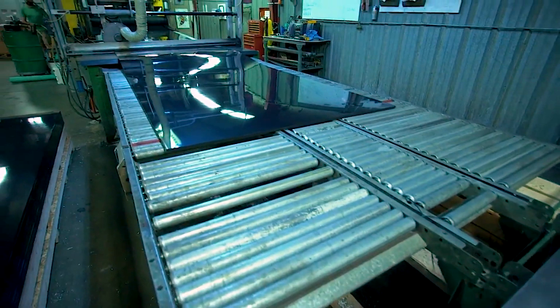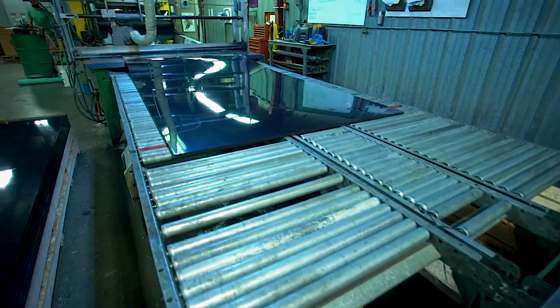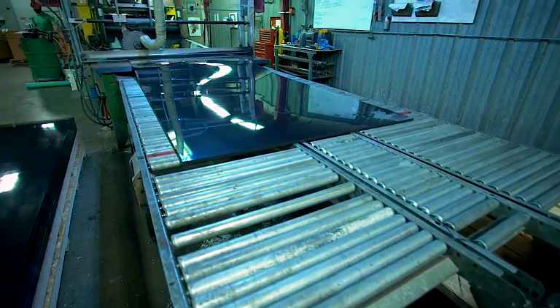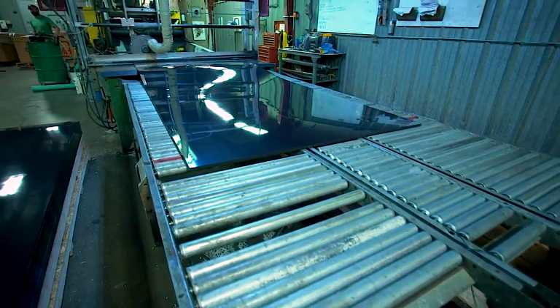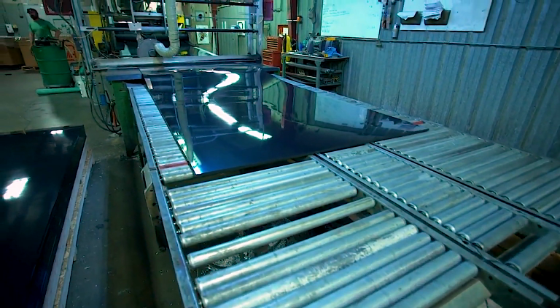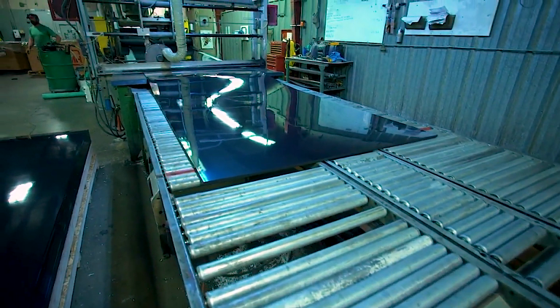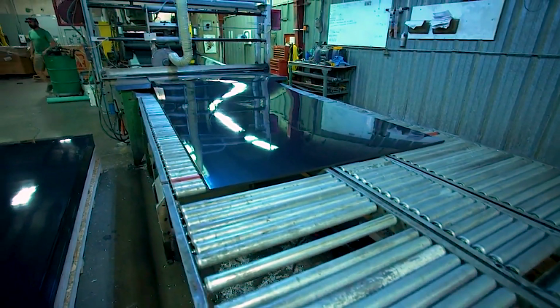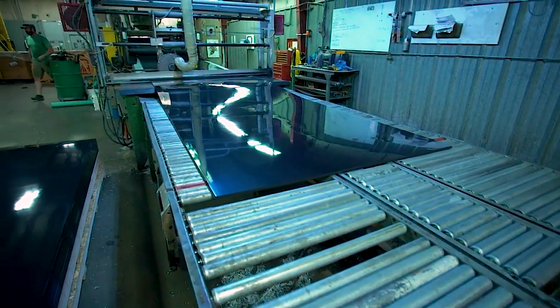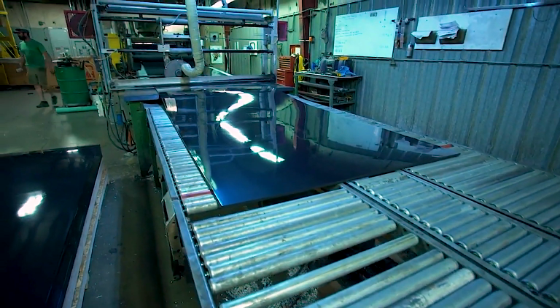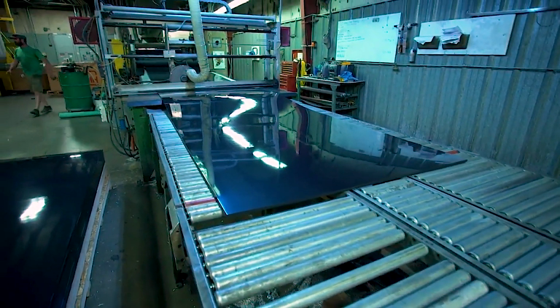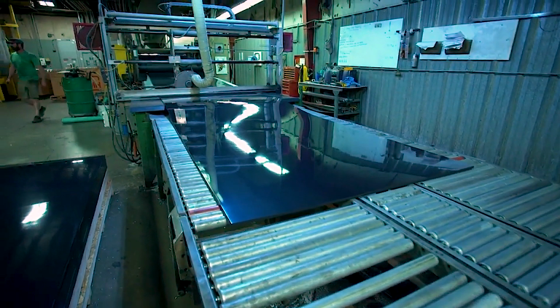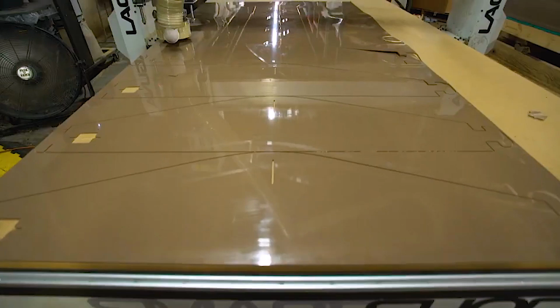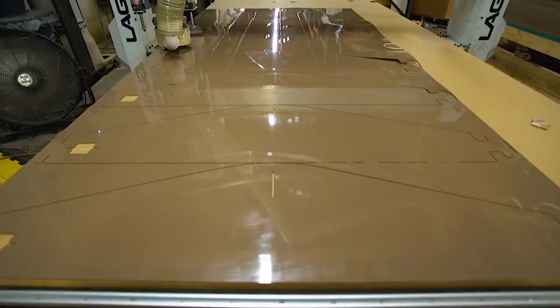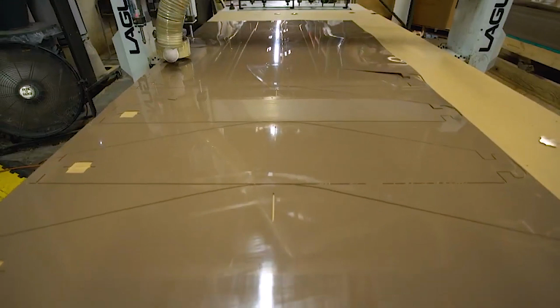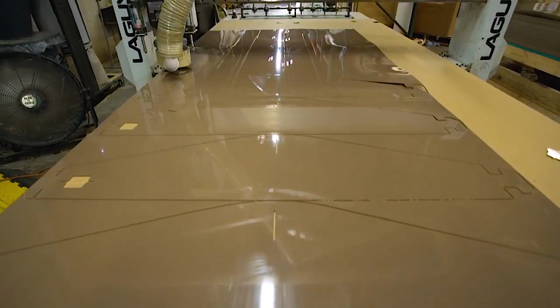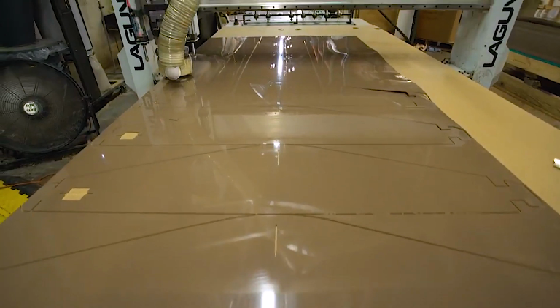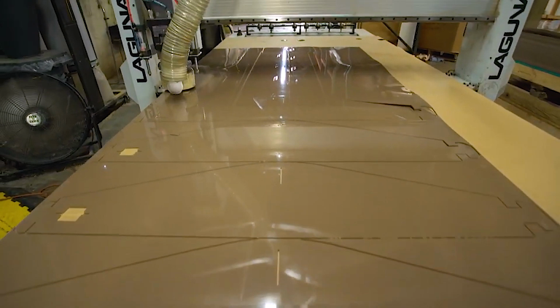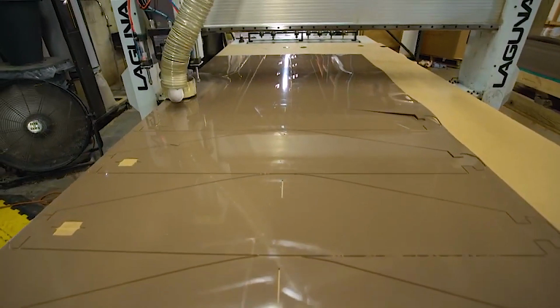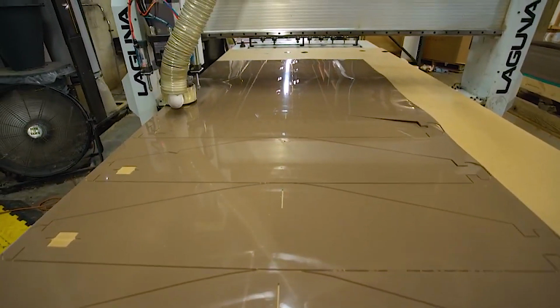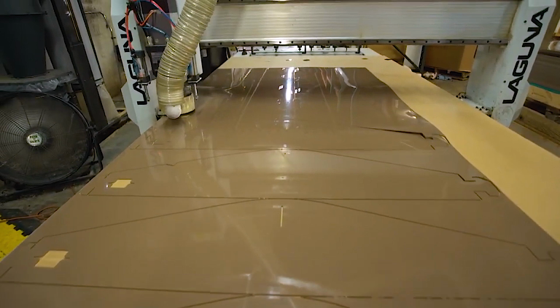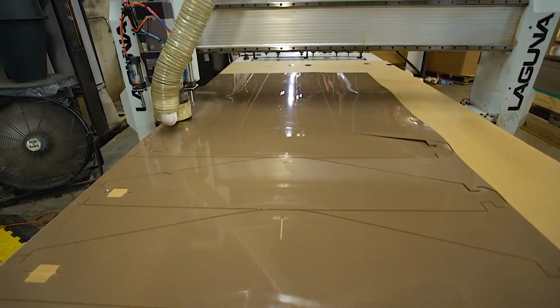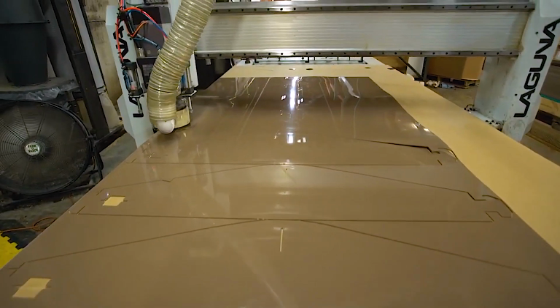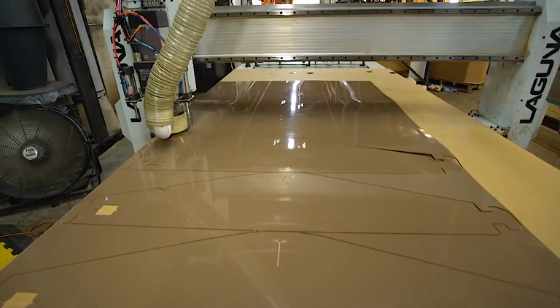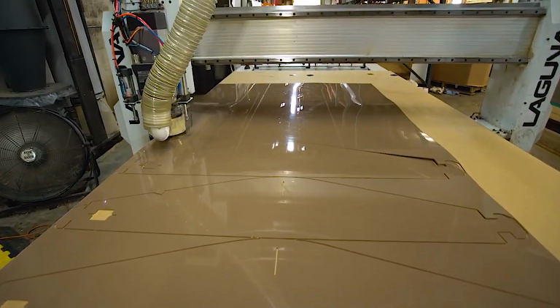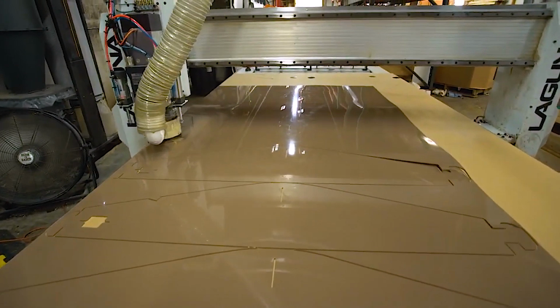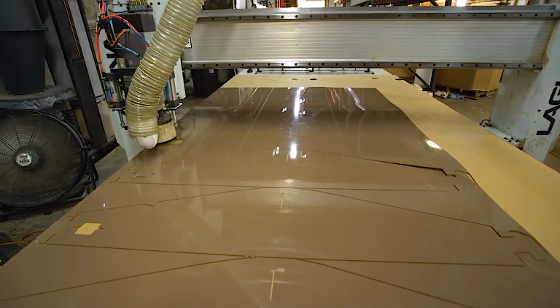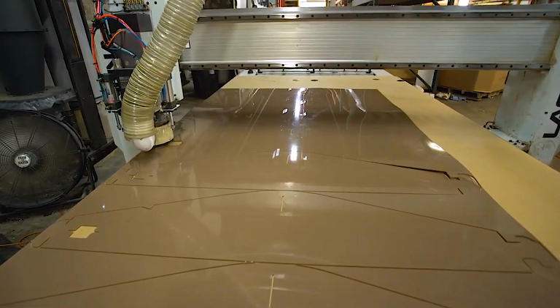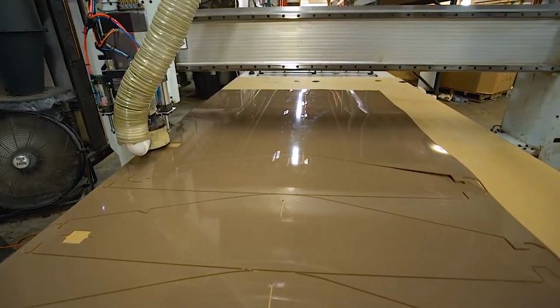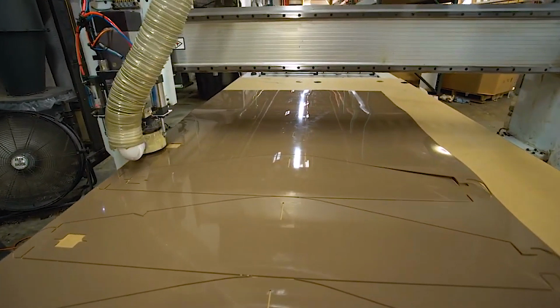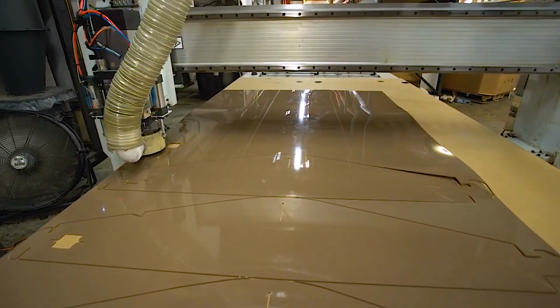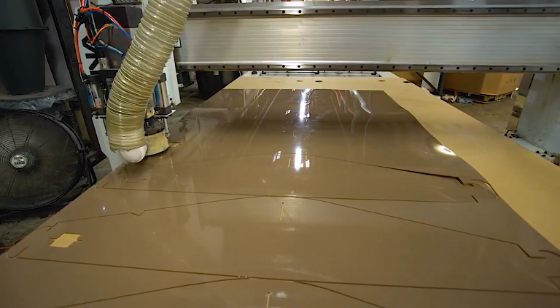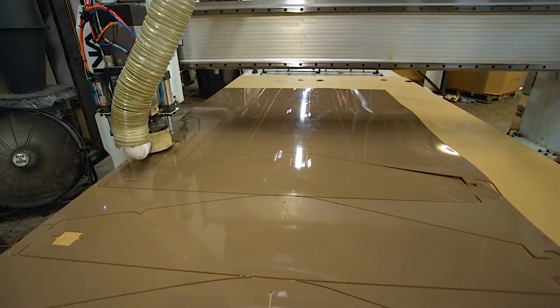These sheets are then sent to CNC machines, where they are precision-cut into the patented Dirt Locker design.